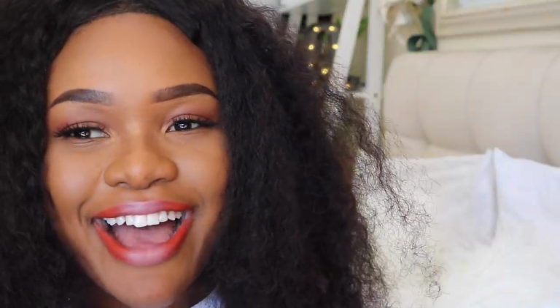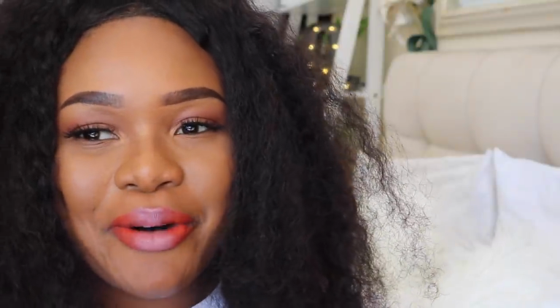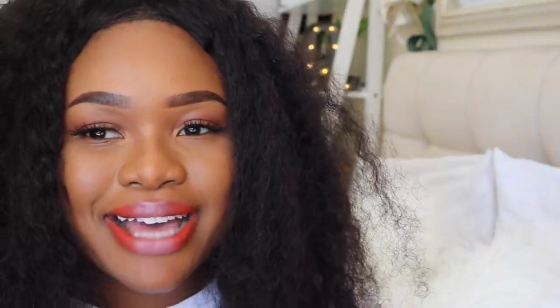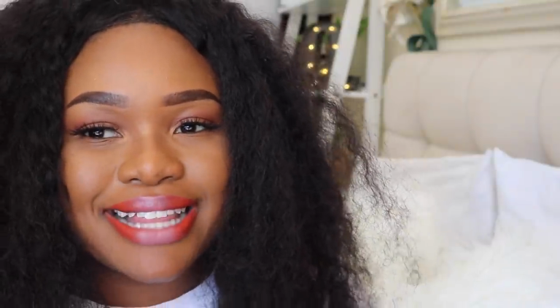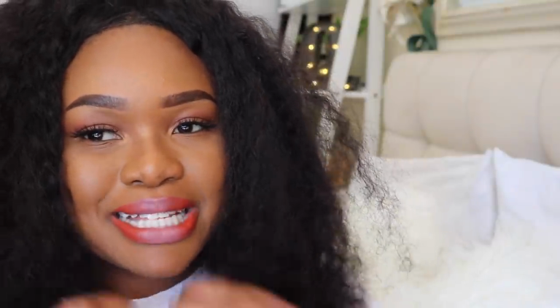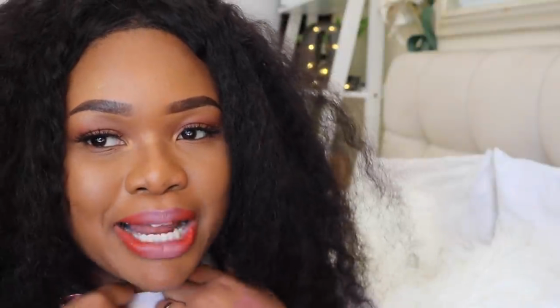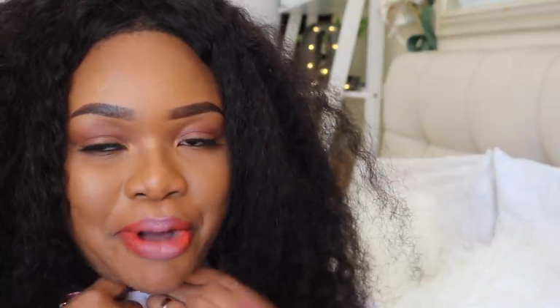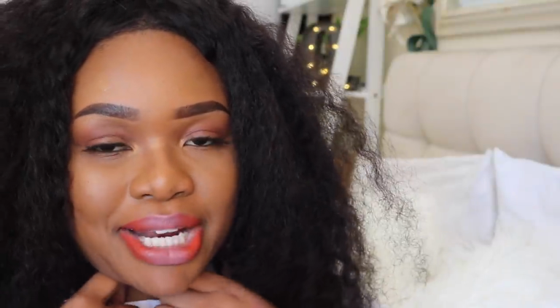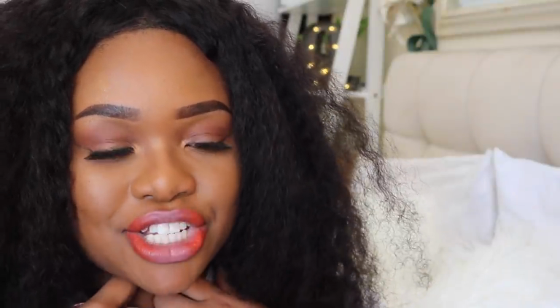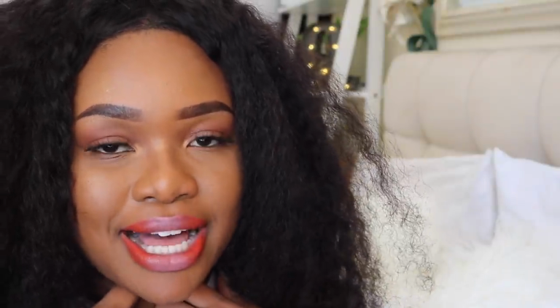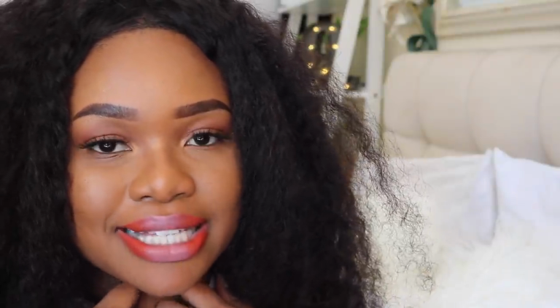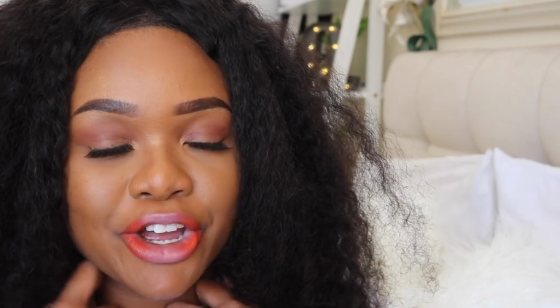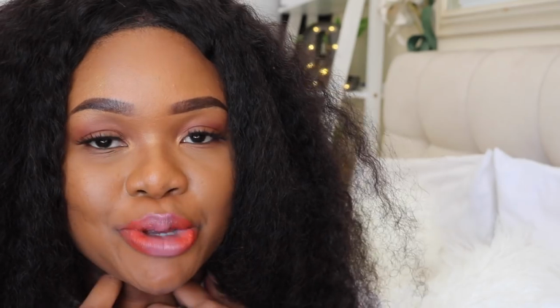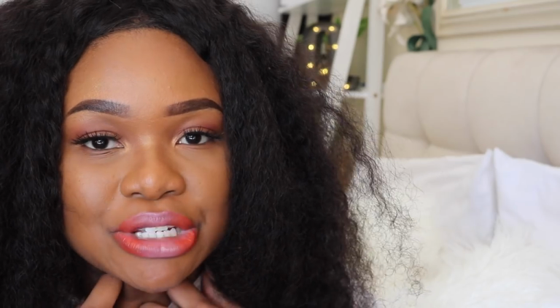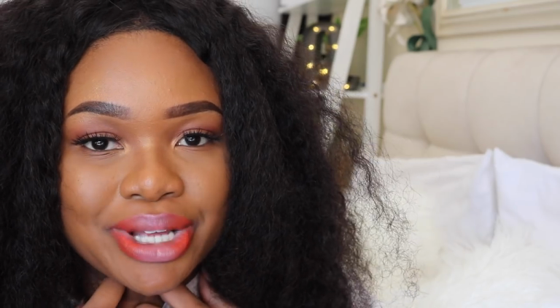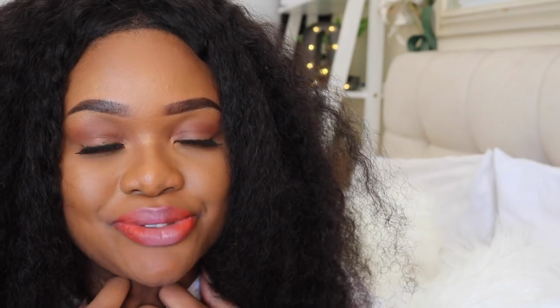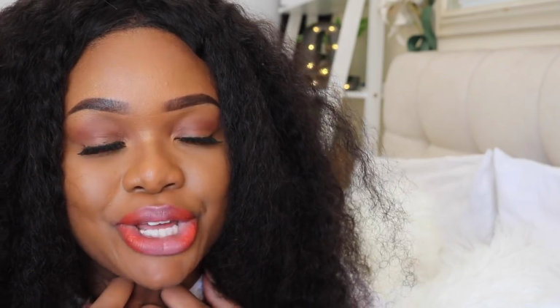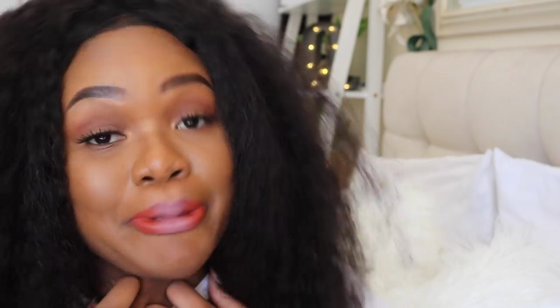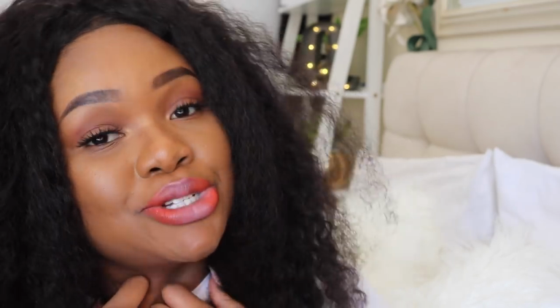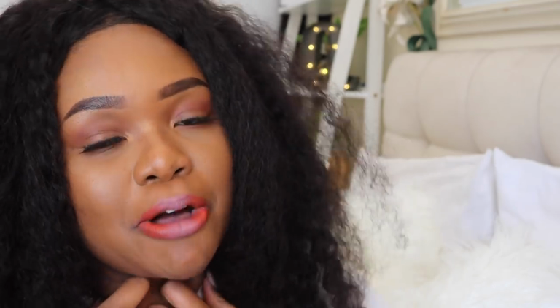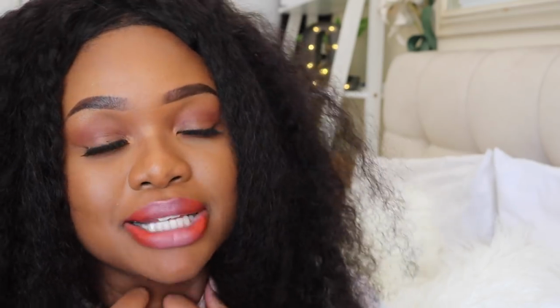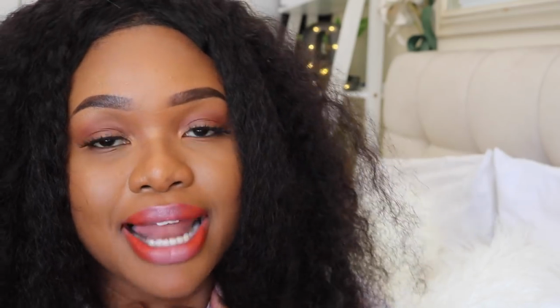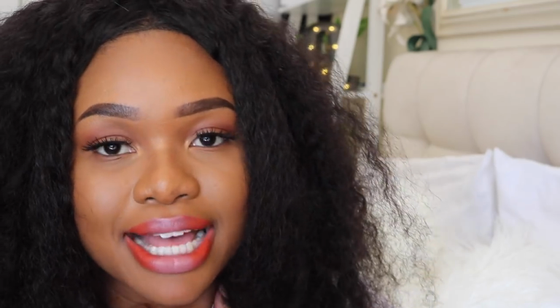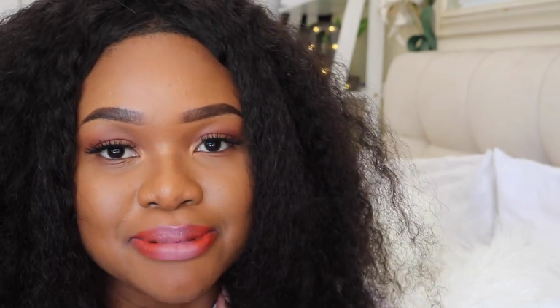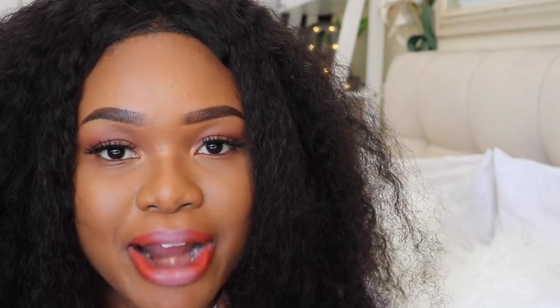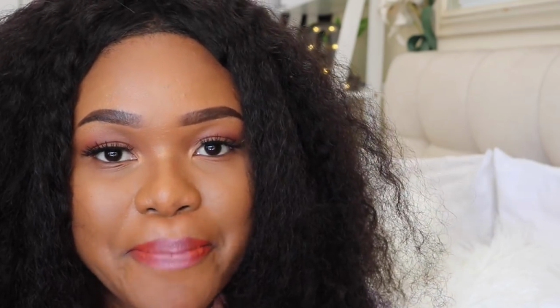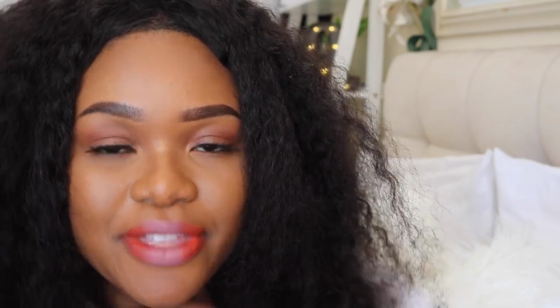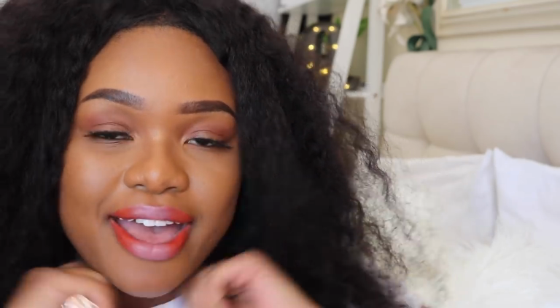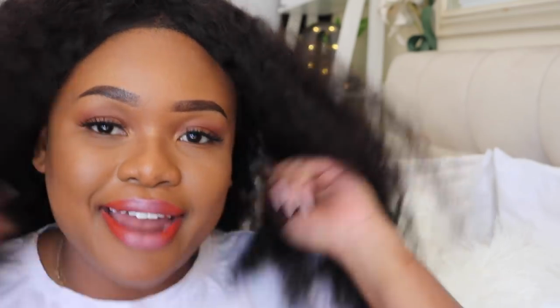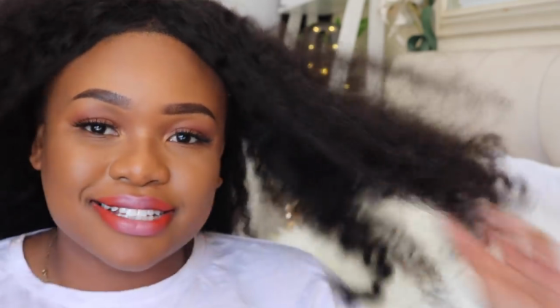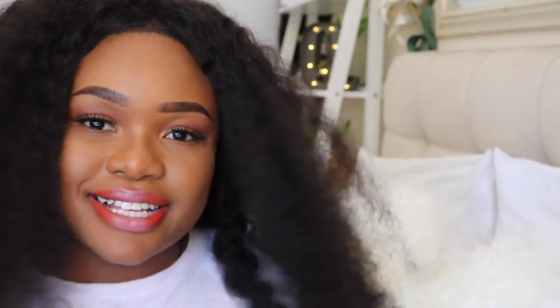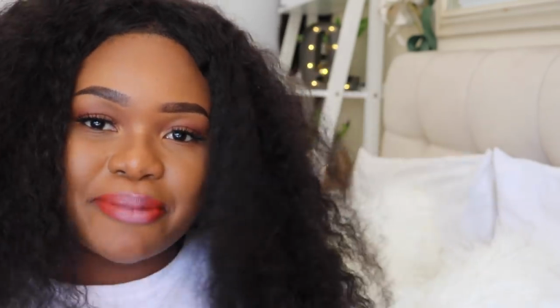That's my lip combination, guys. I hope you enjoyed this video. Make sure to comment, like, and subscribe, and I'll see you next time.